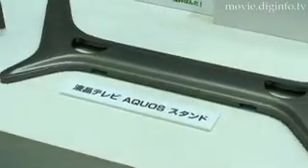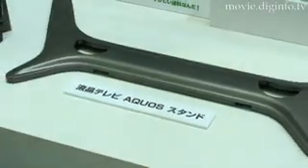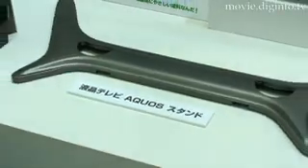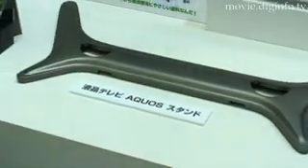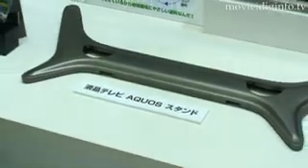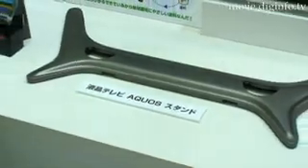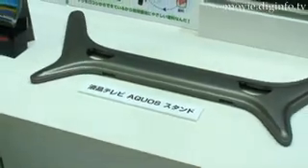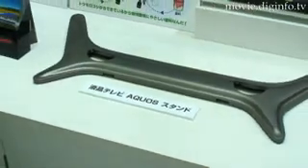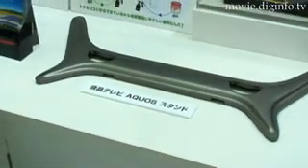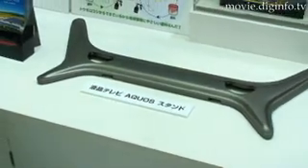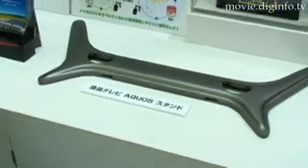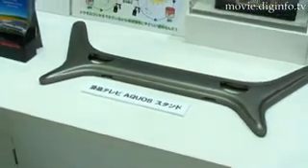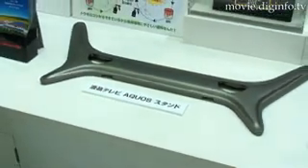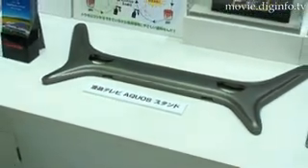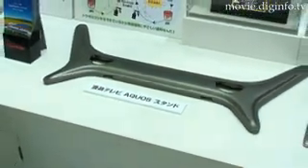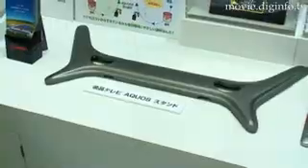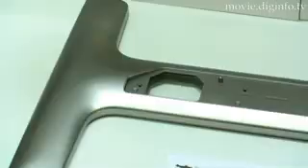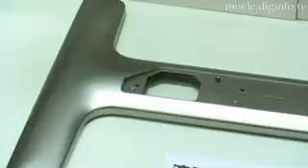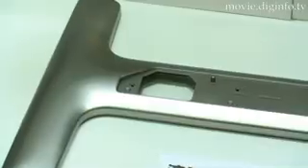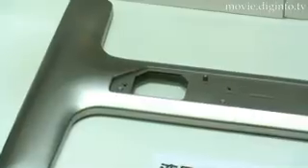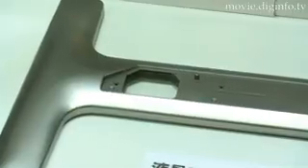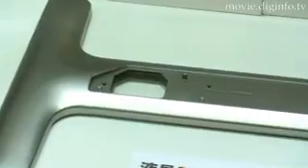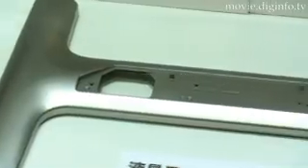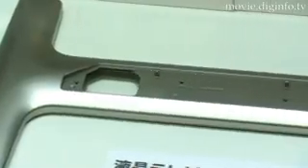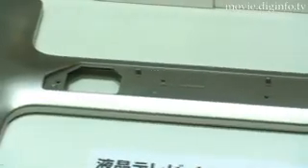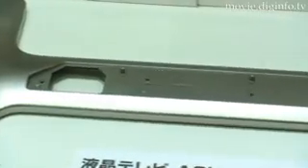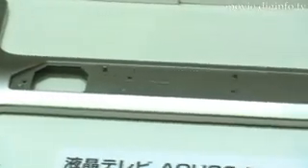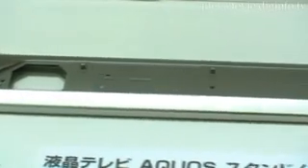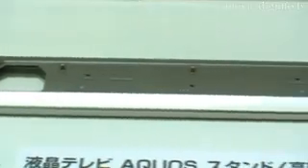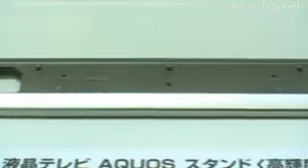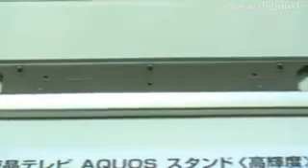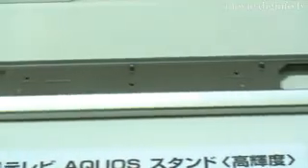SHARP began using this corn-based resin paint on its AQUOS LCD TV stand in October of last year.